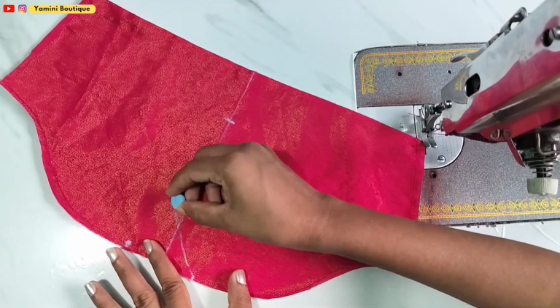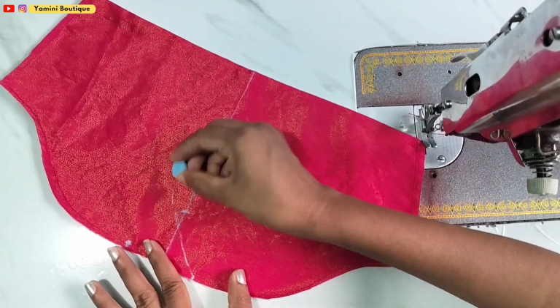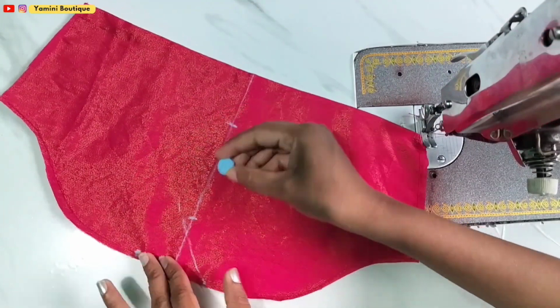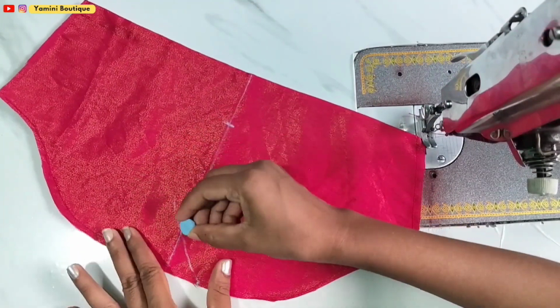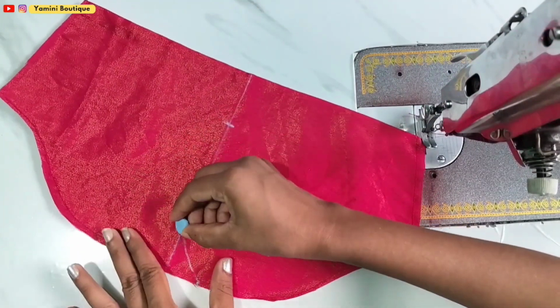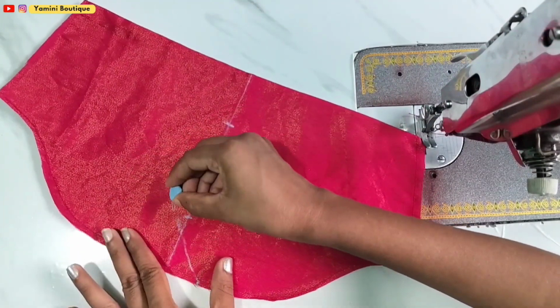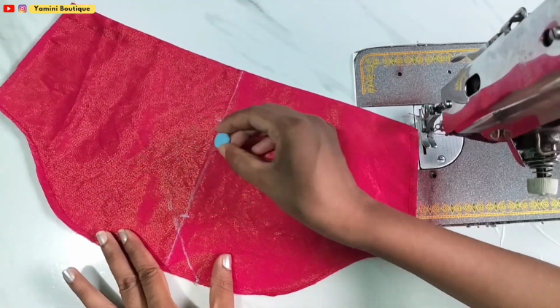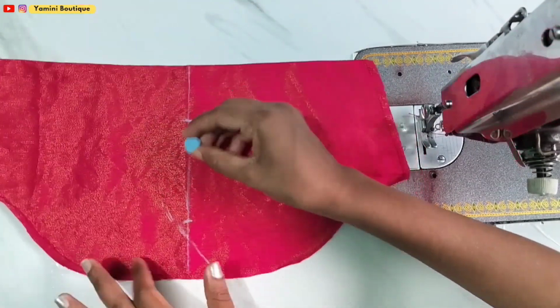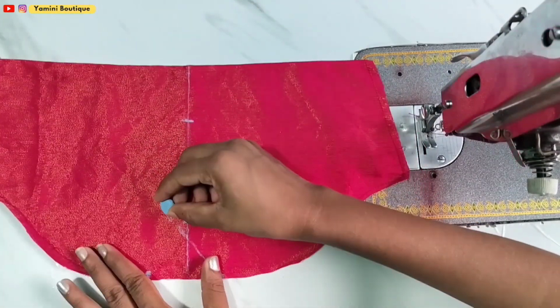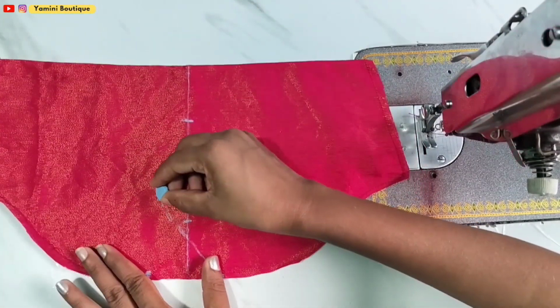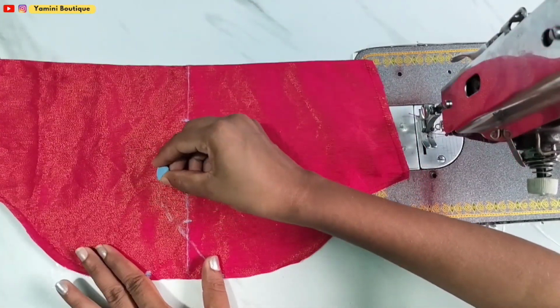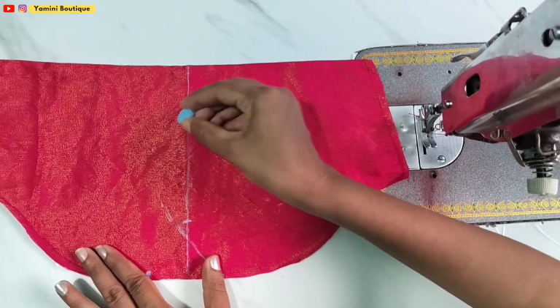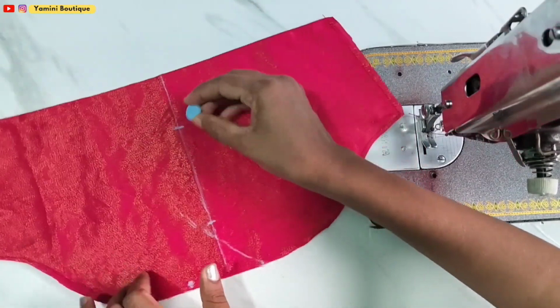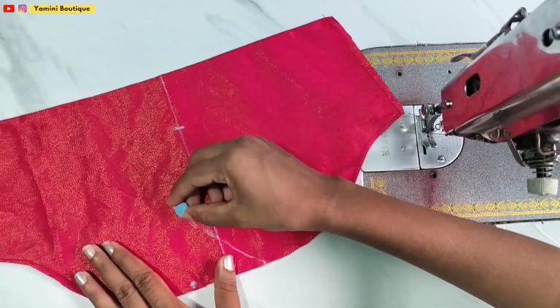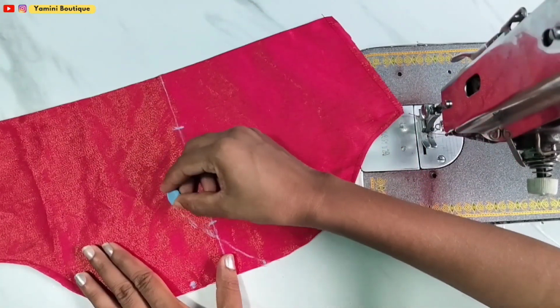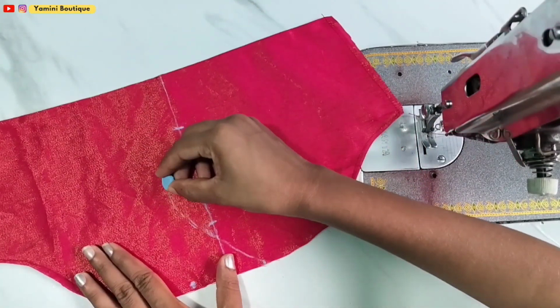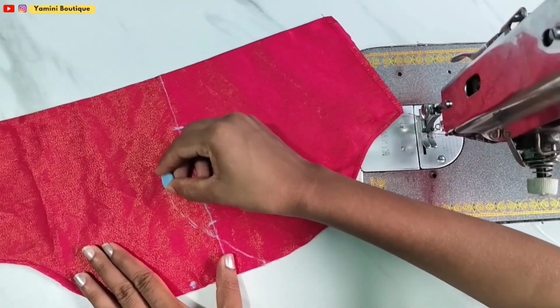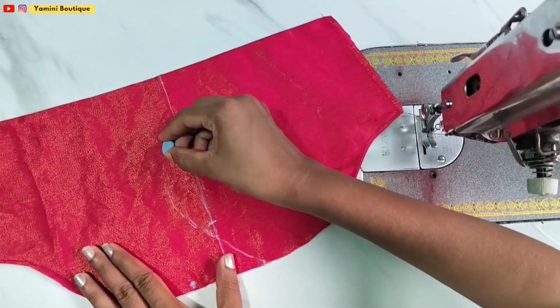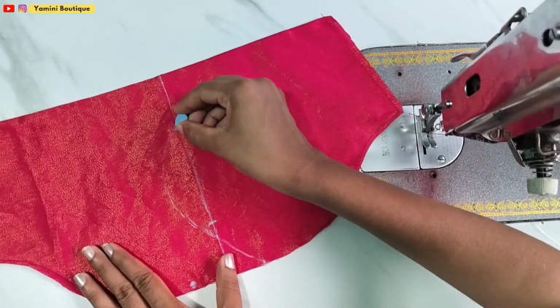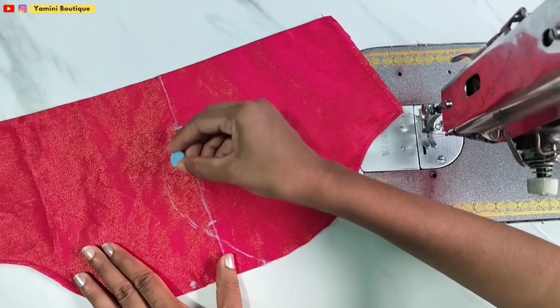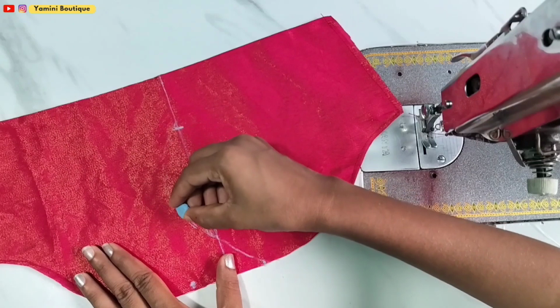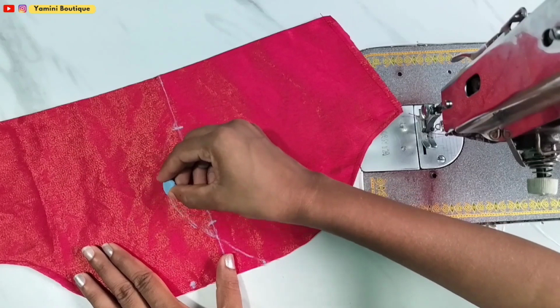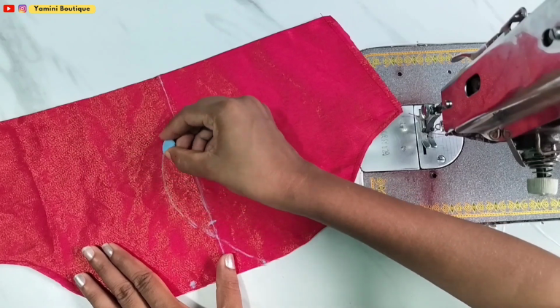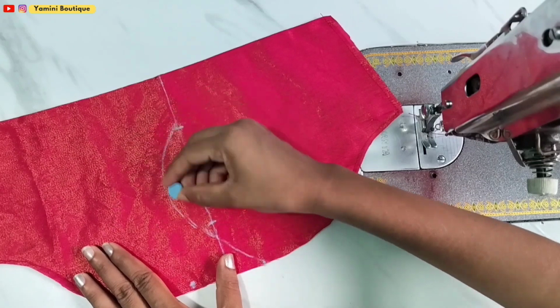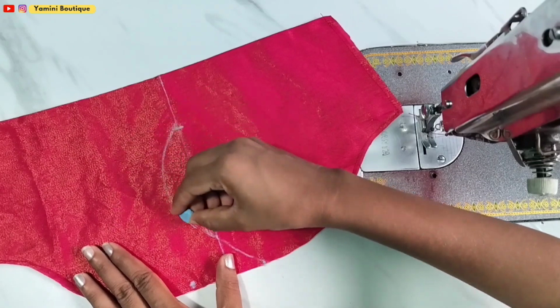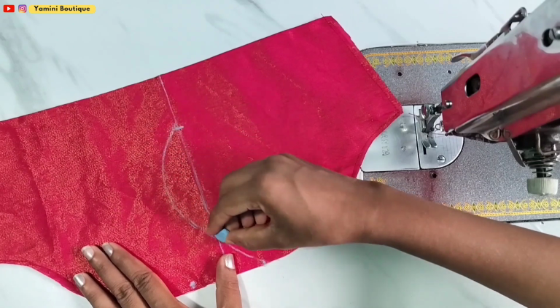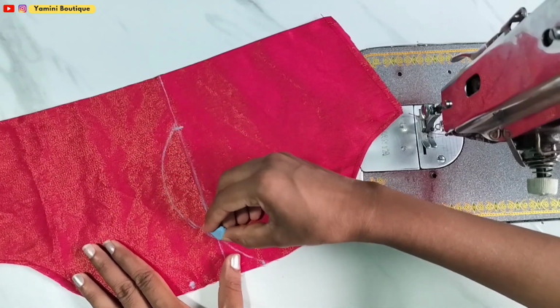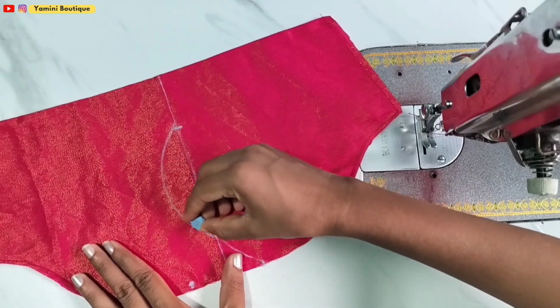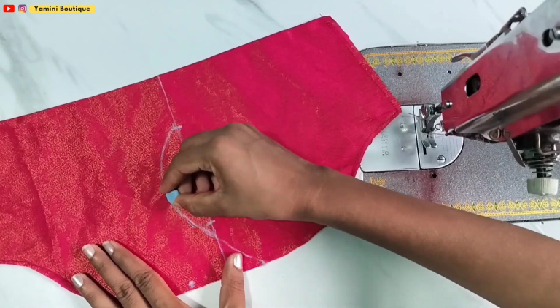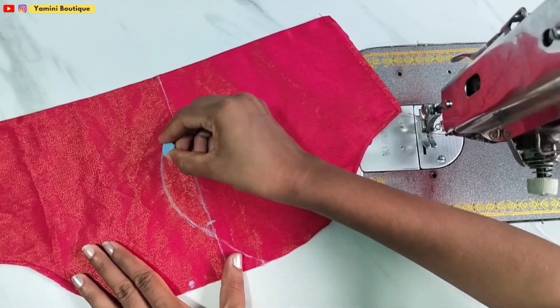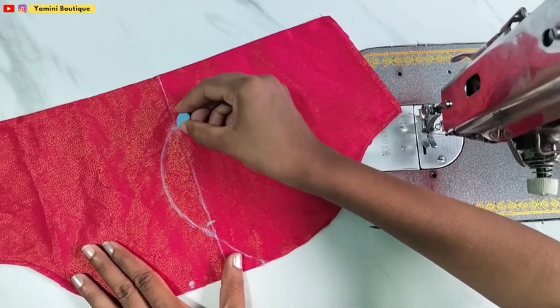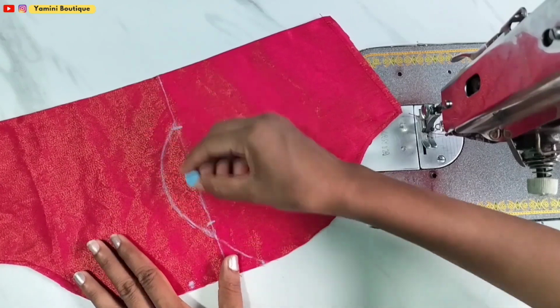Likewise, we are giving it in colour. We have to get the swirls in this way.